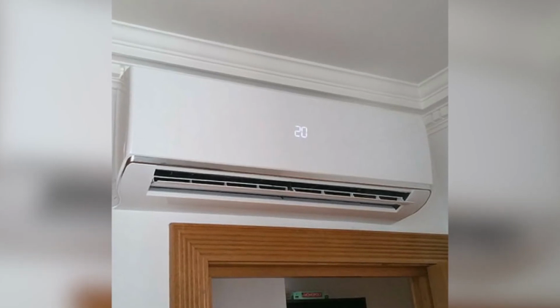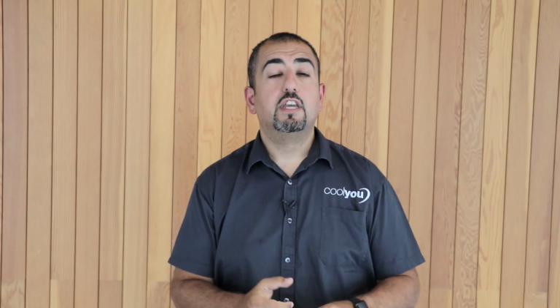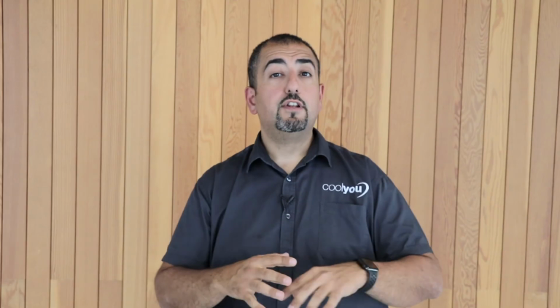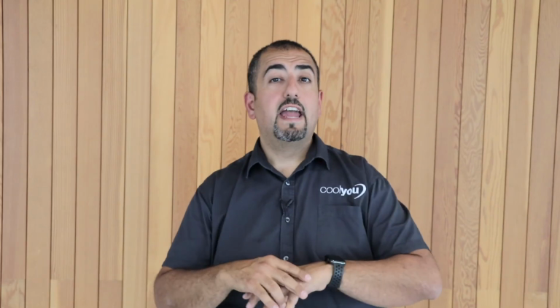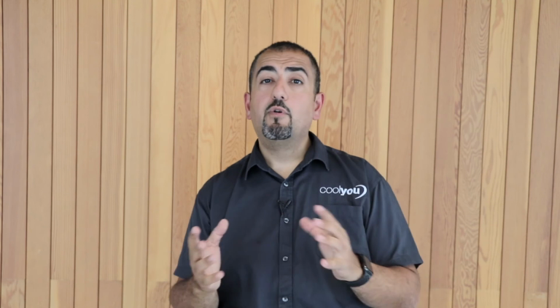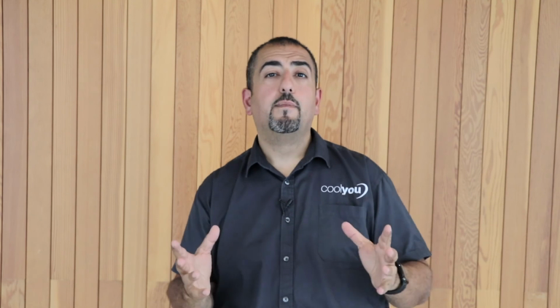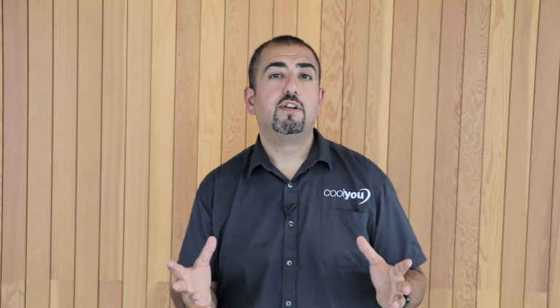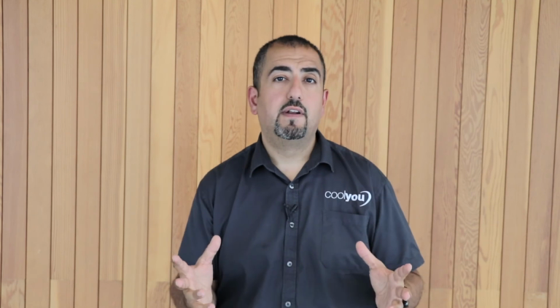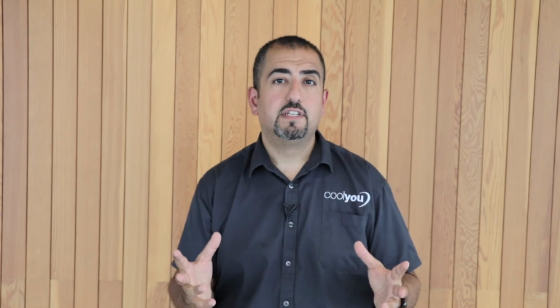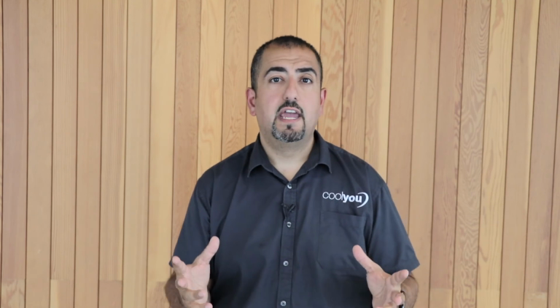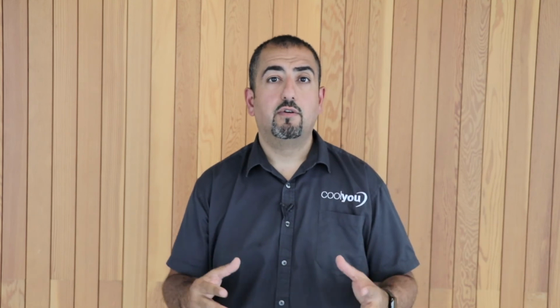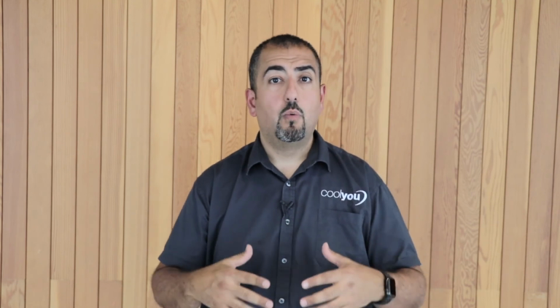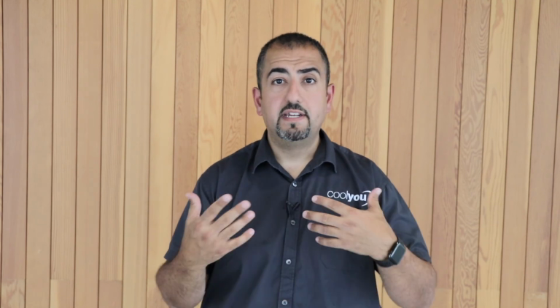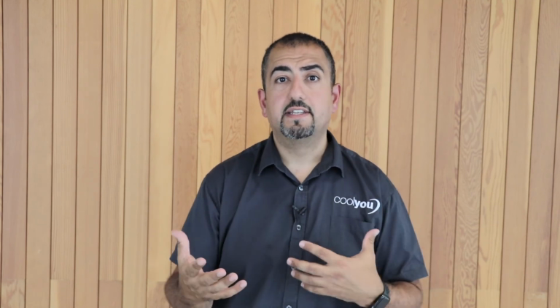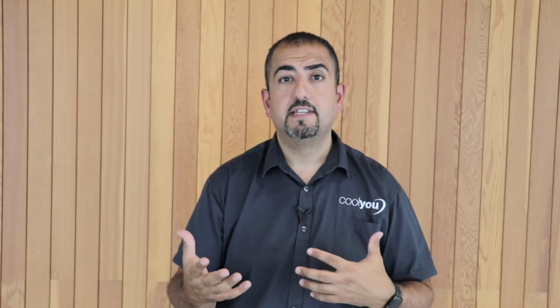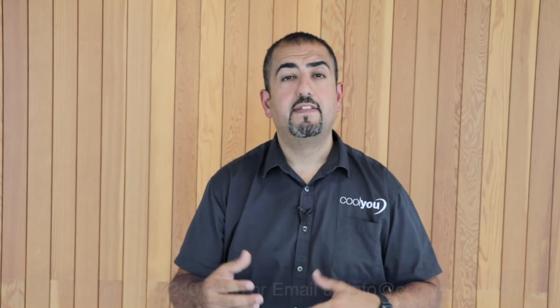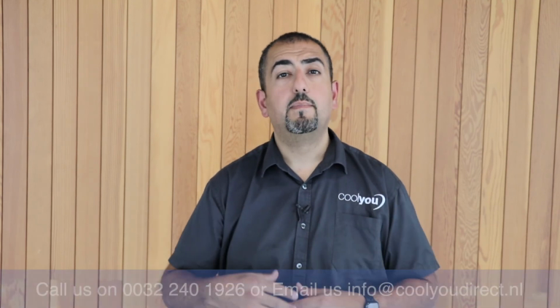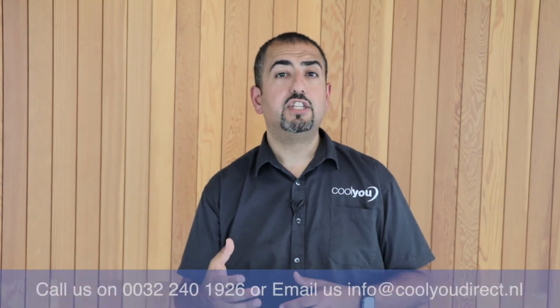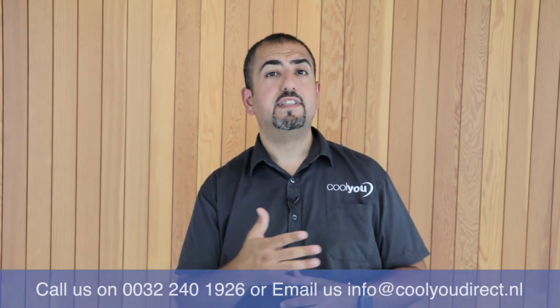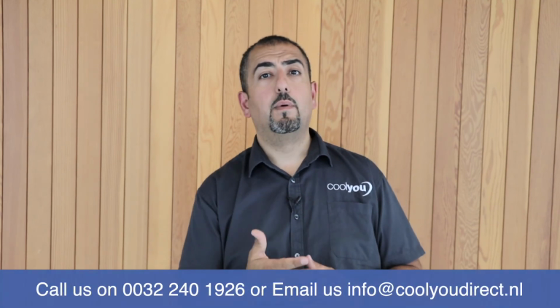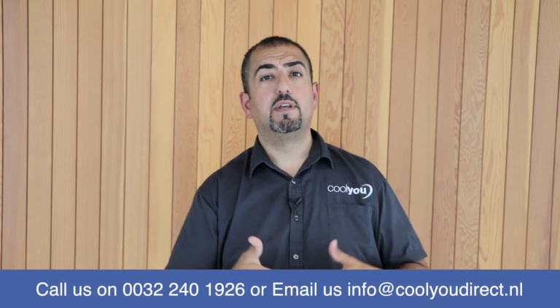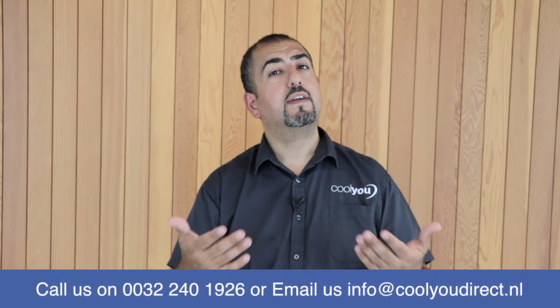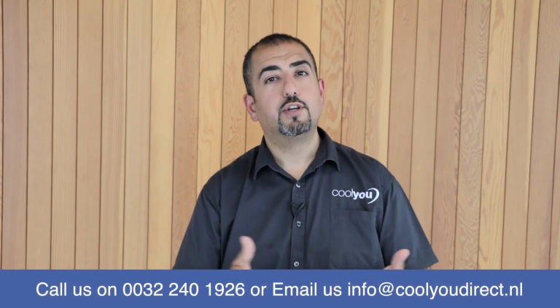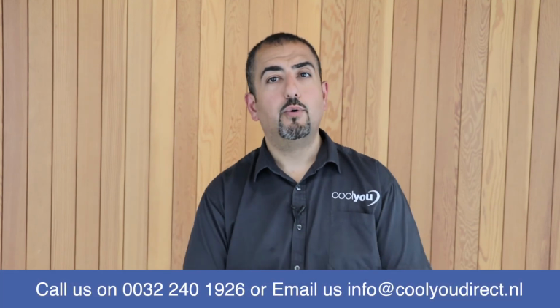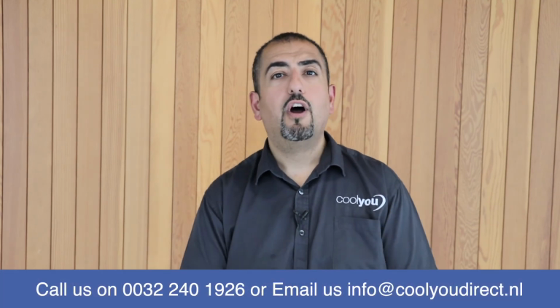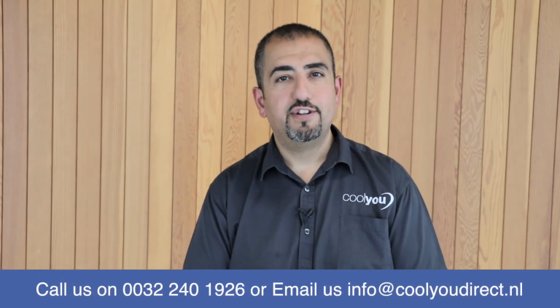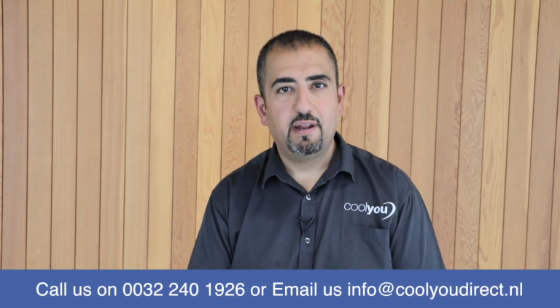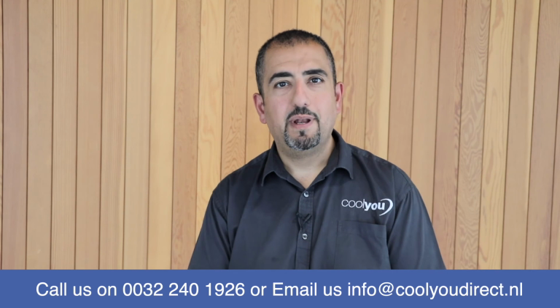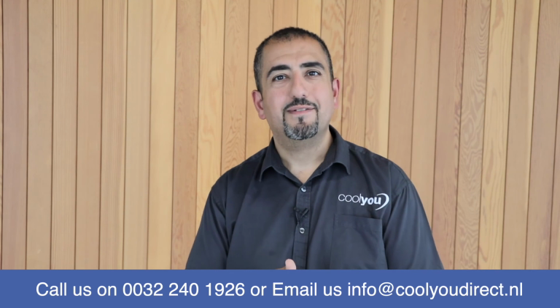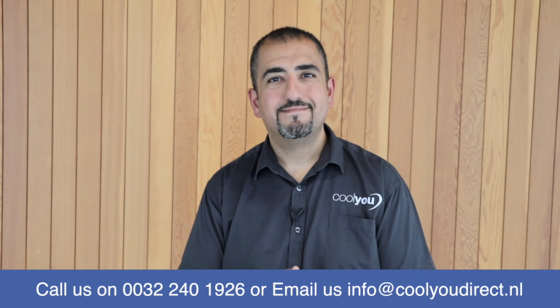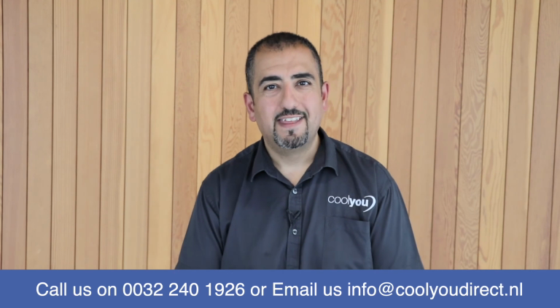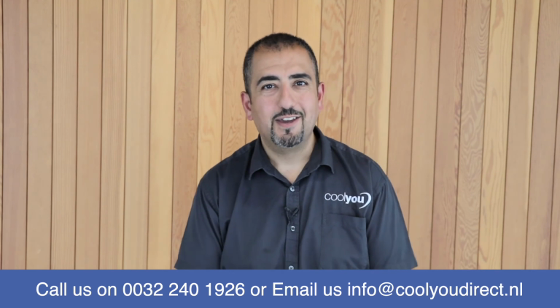So if you'd like any more information on what I've just said, or want to discuss anything, please do visit our website or give us a call on the number below. Thank you.